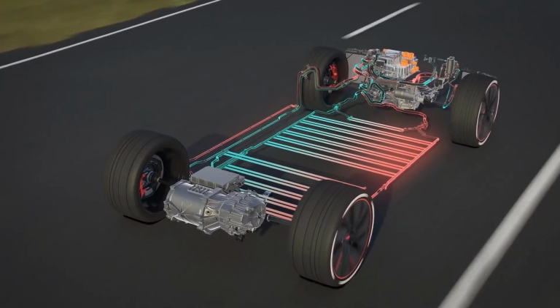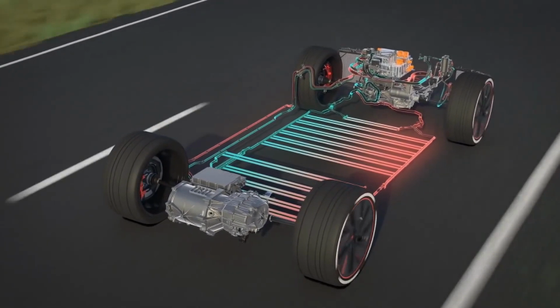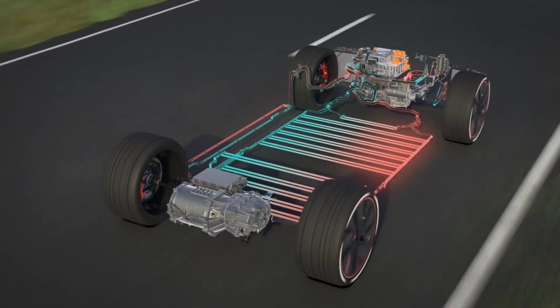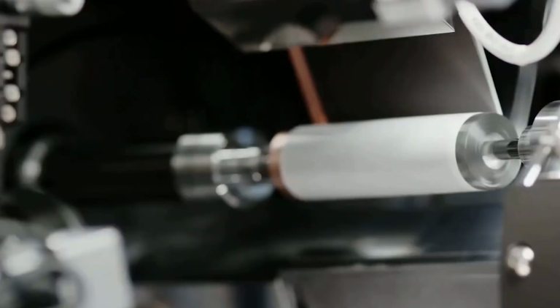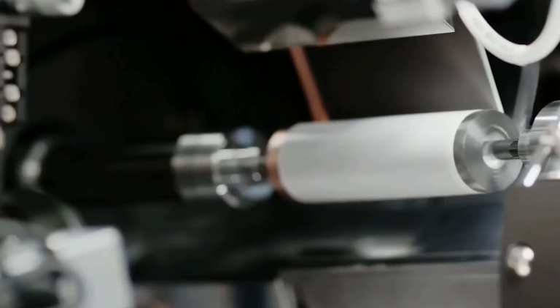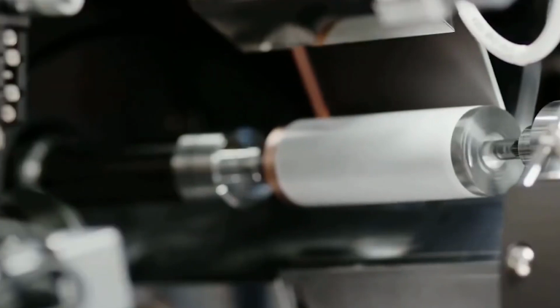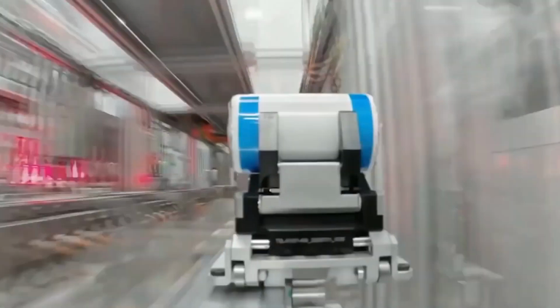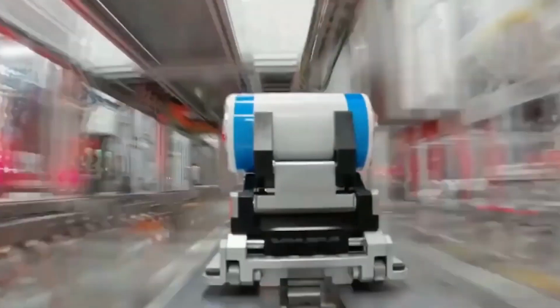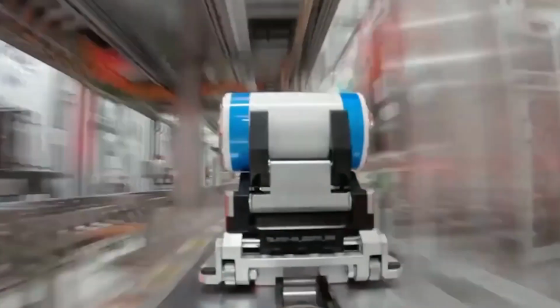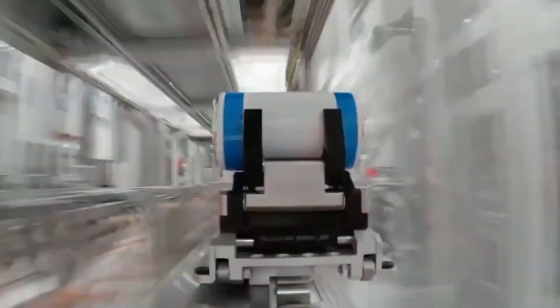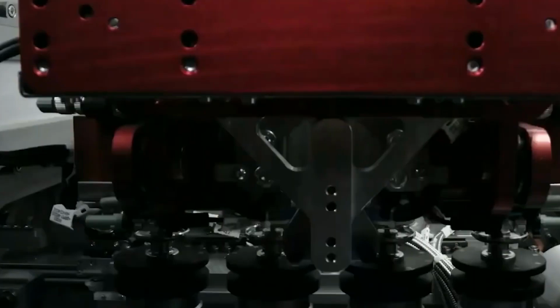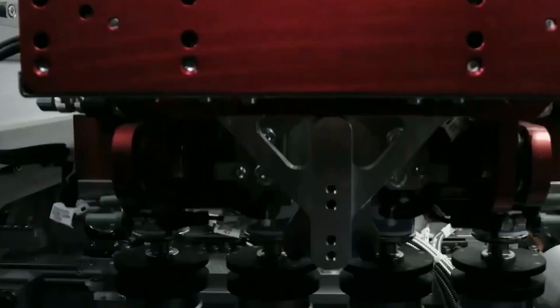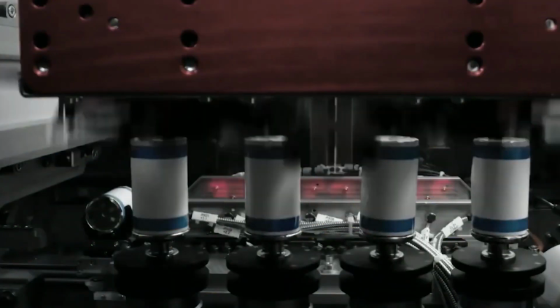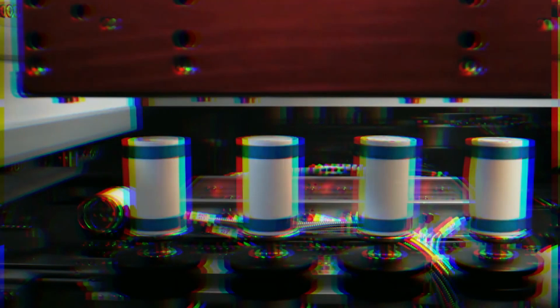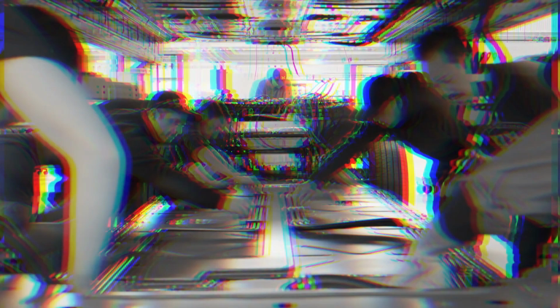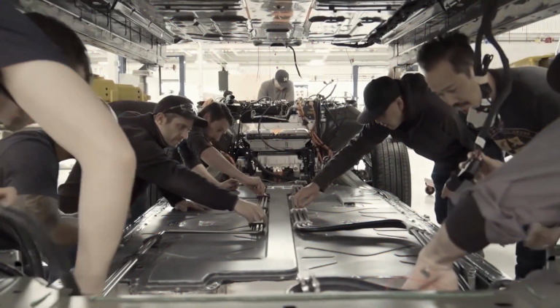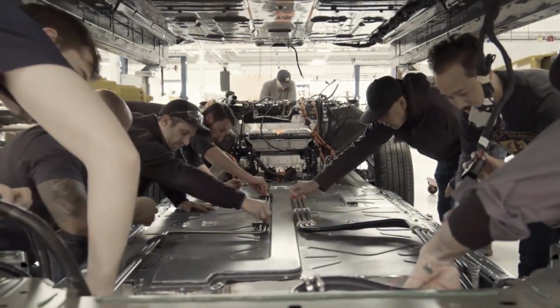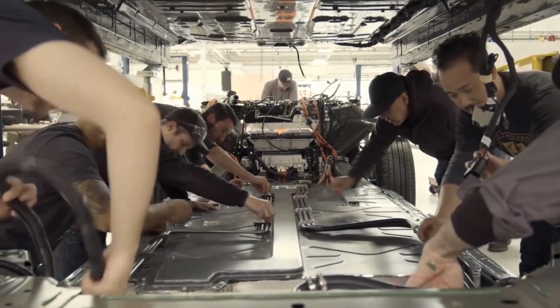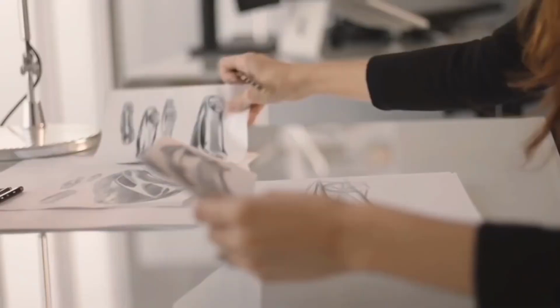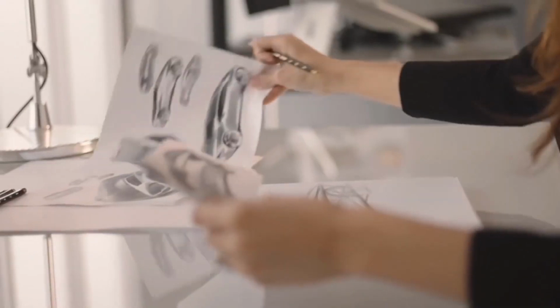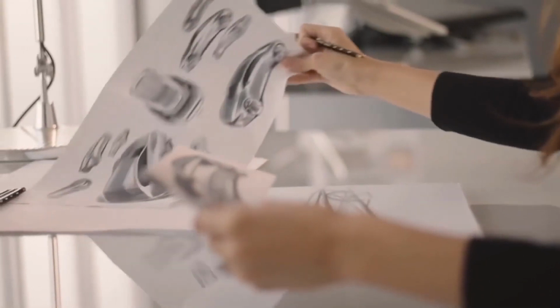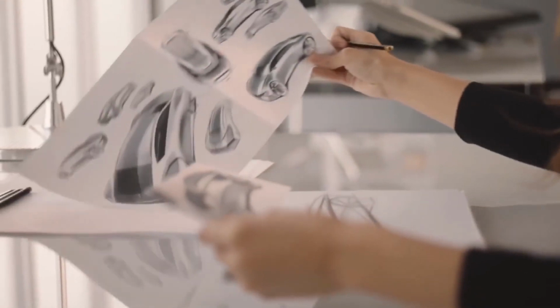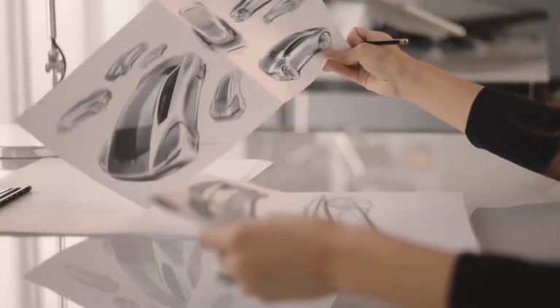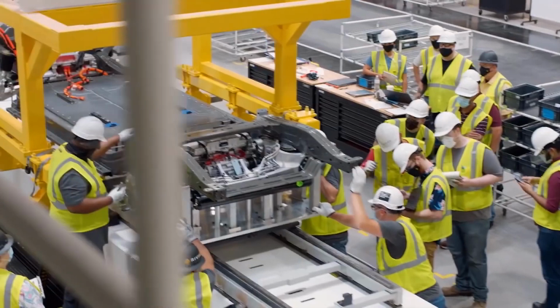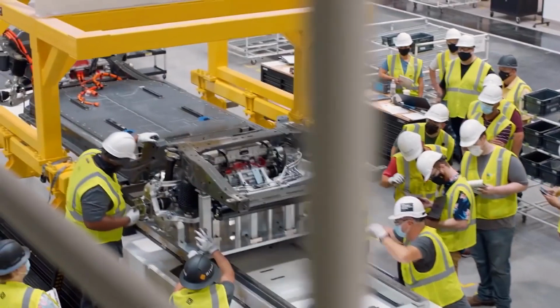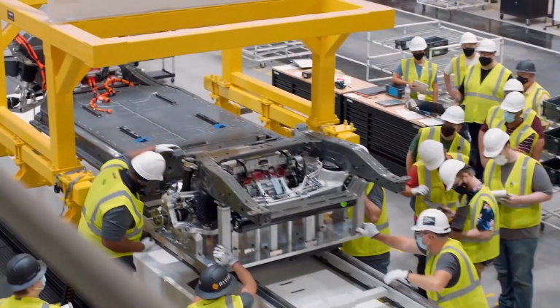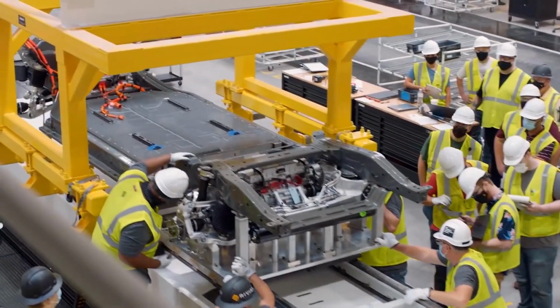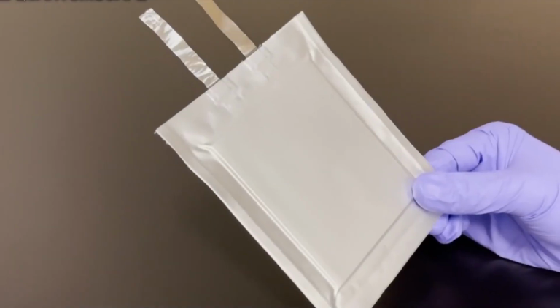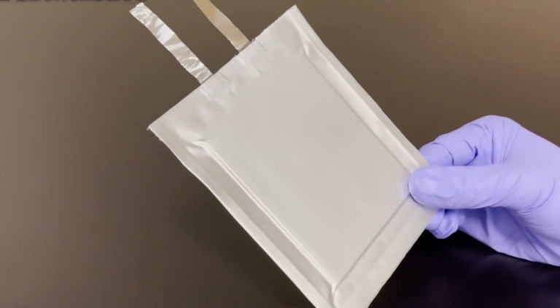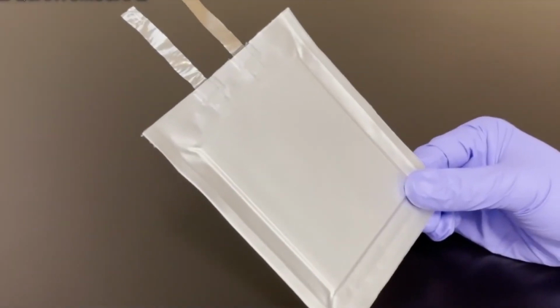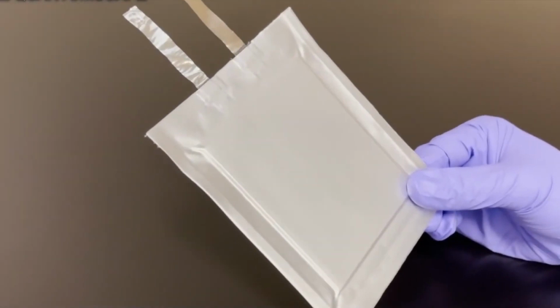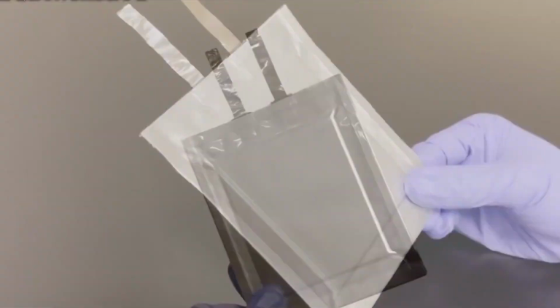In this video, we're going to tell you exactly why every automobile company out there is trying to win the race for the solid-state battery.